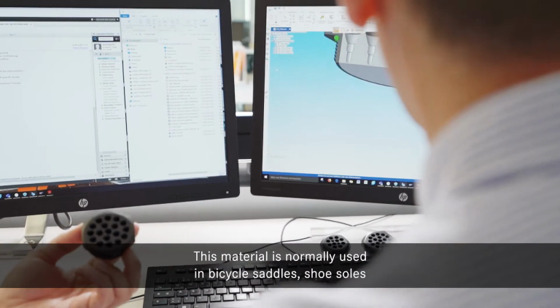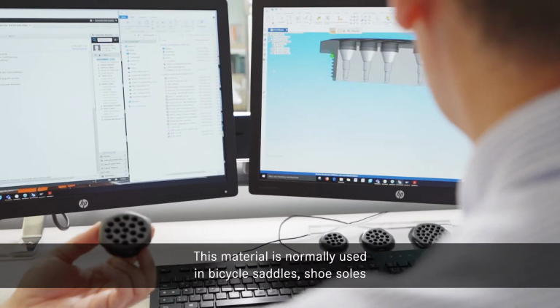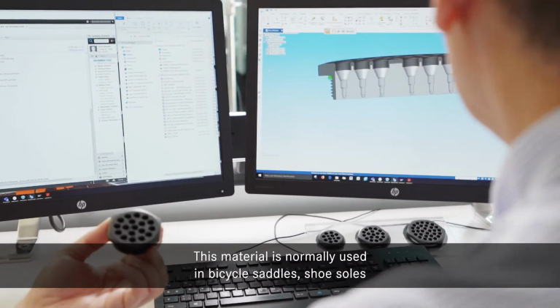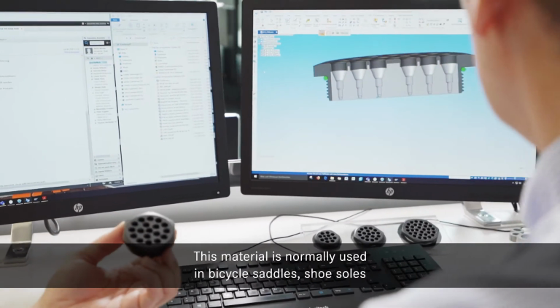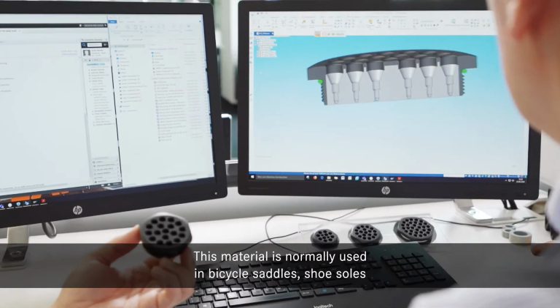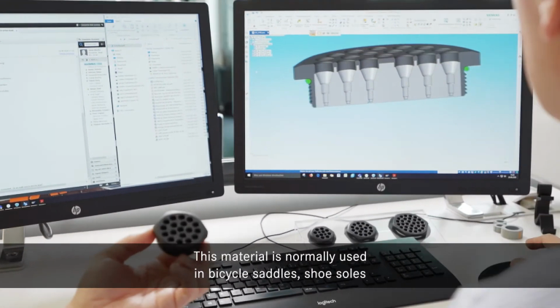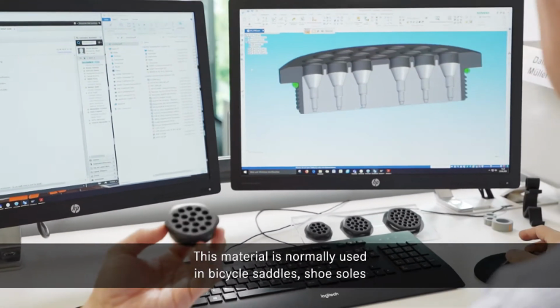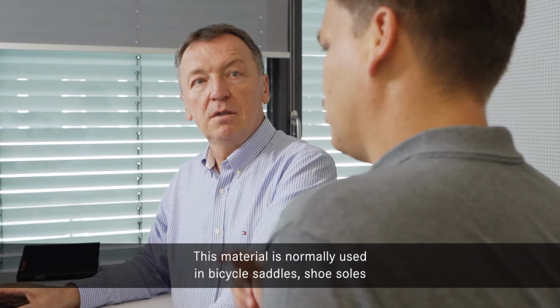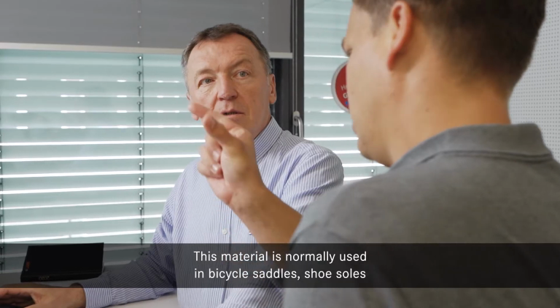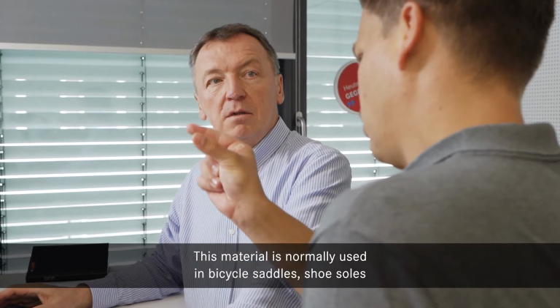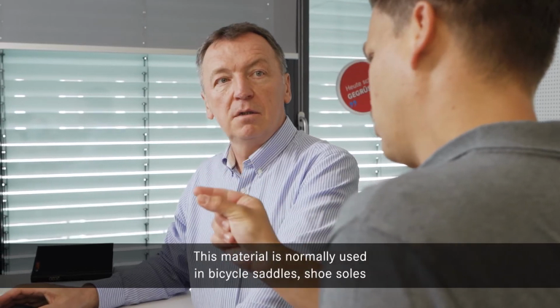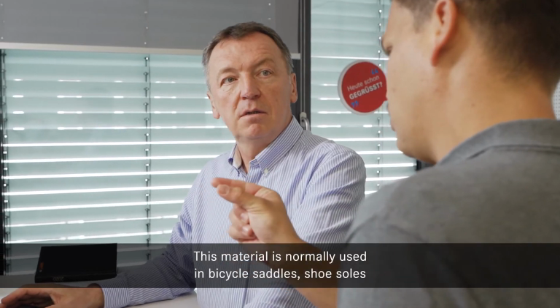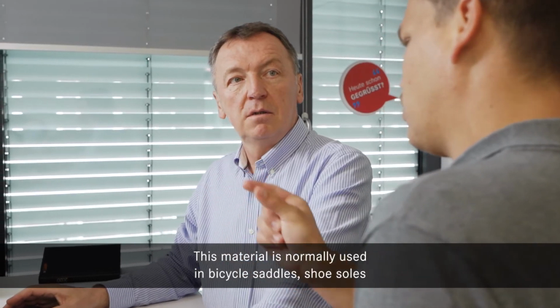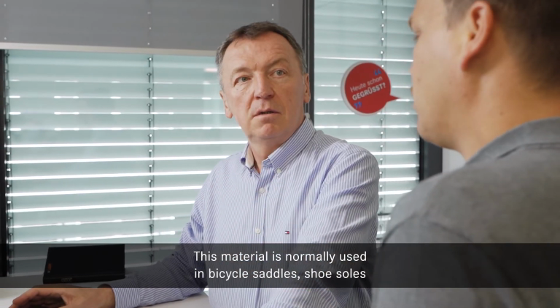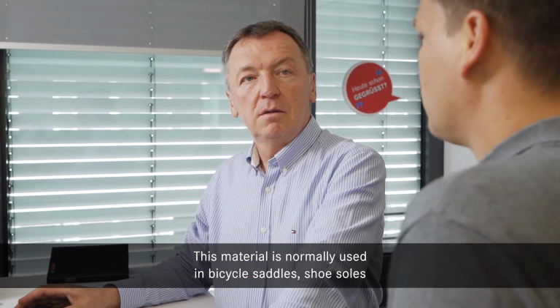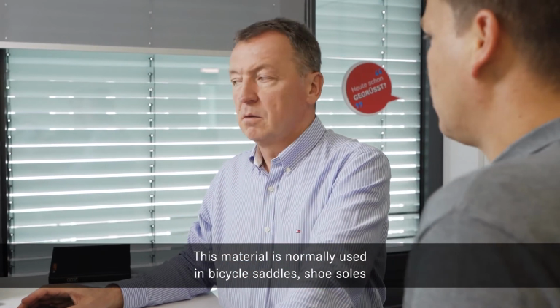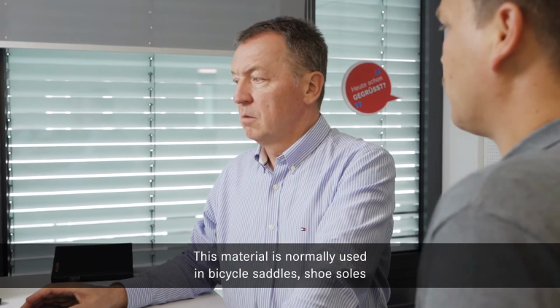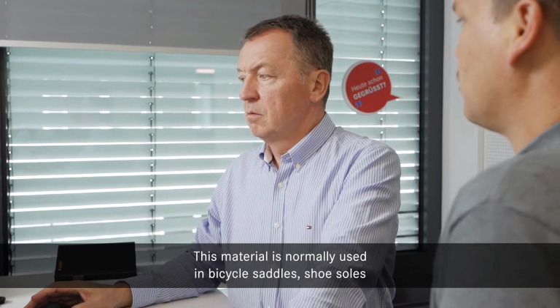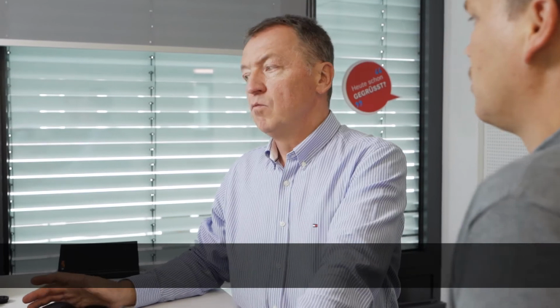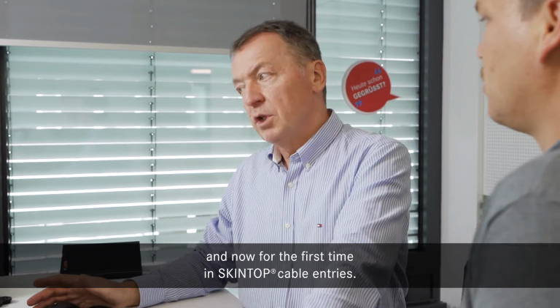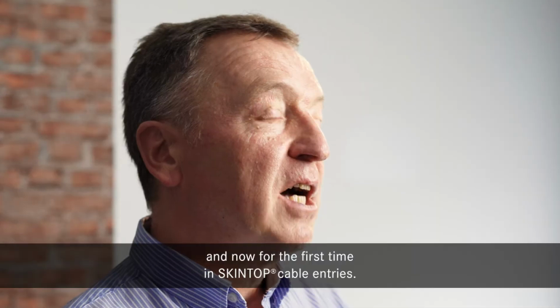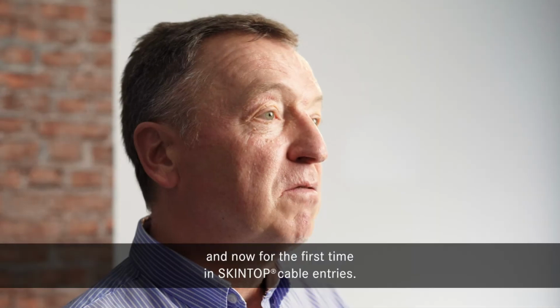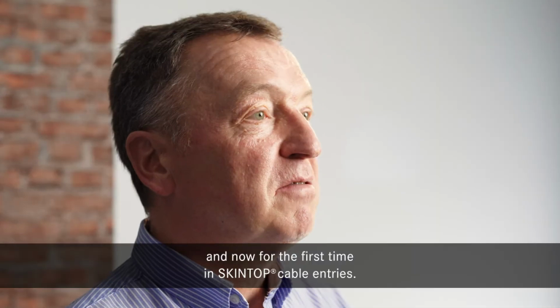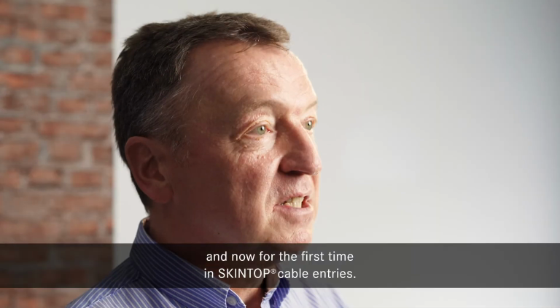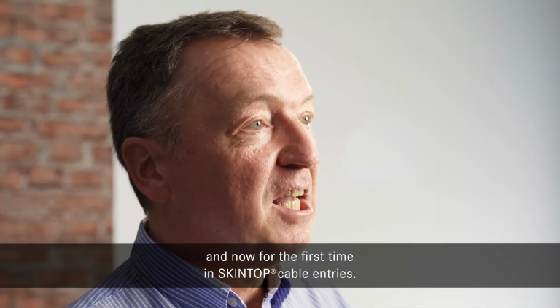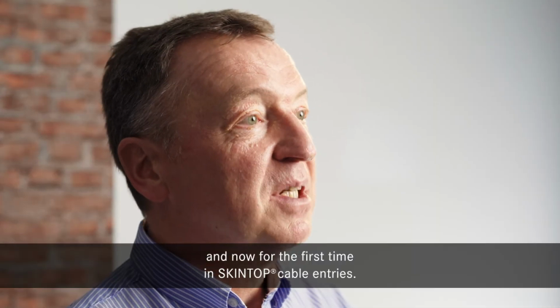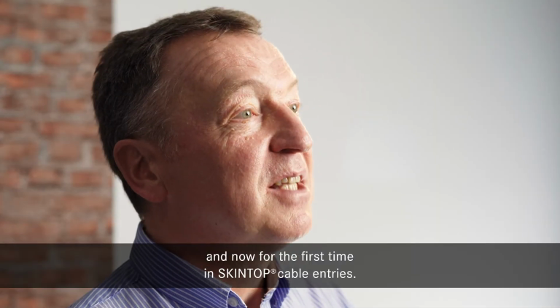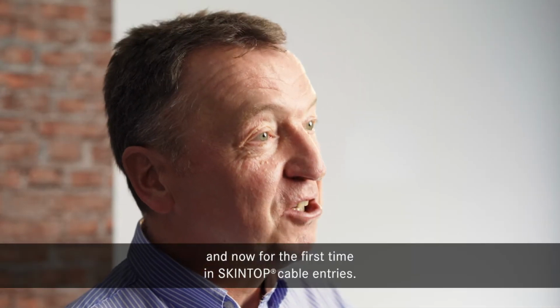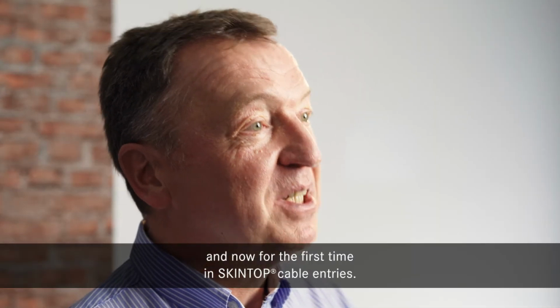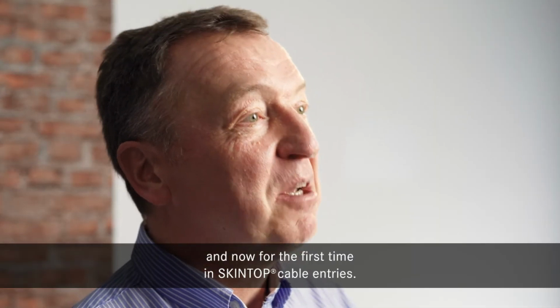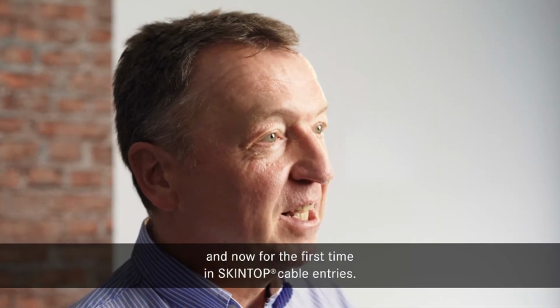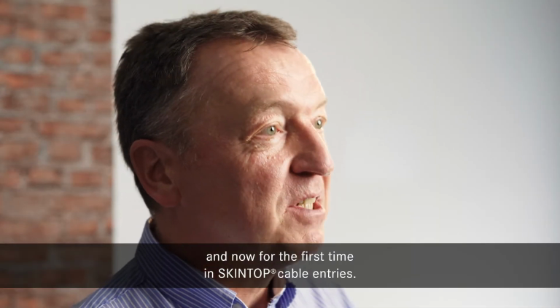This material is normally used in bicycle saddles and shoe soles, and now for the first time in Skintop in cable entries.